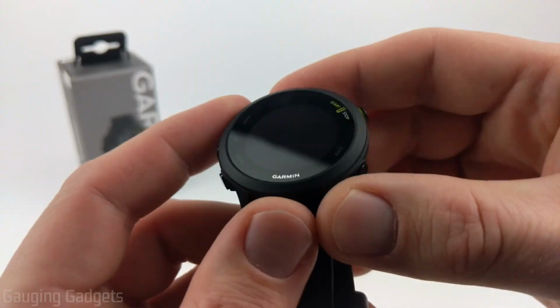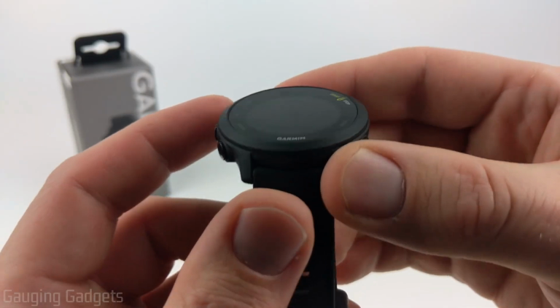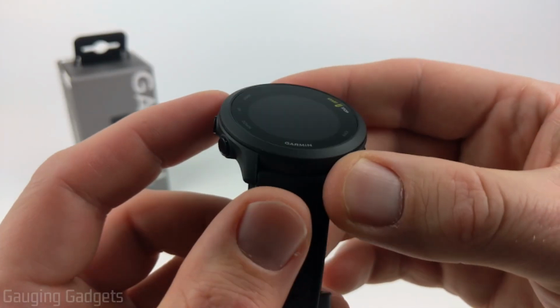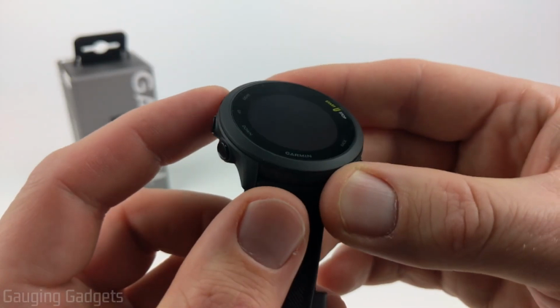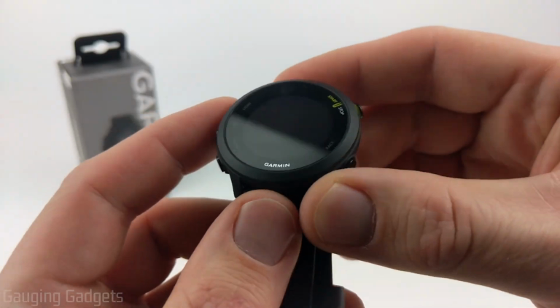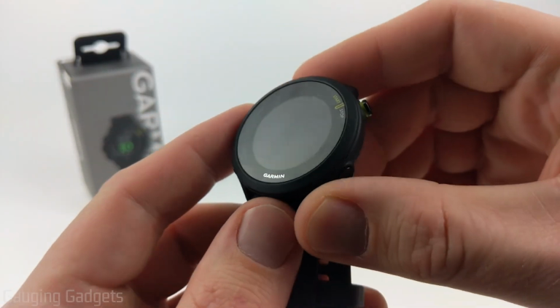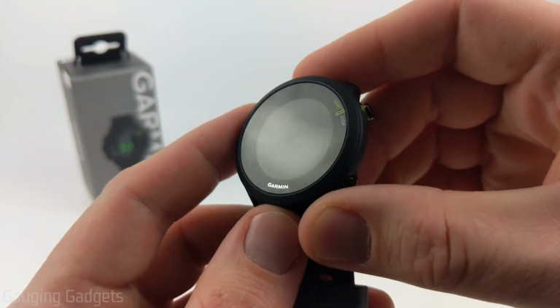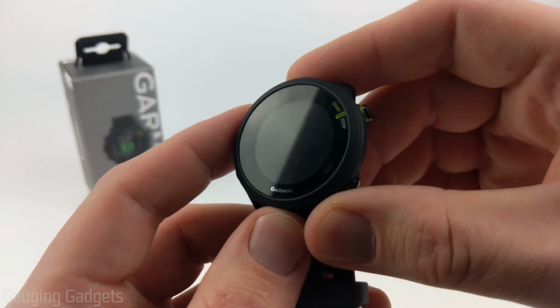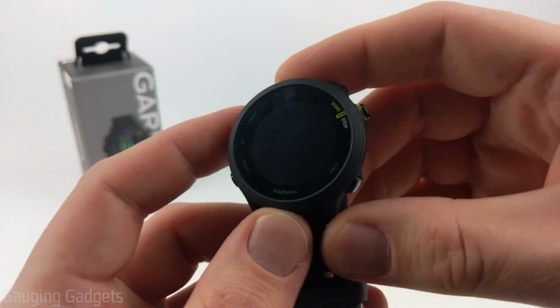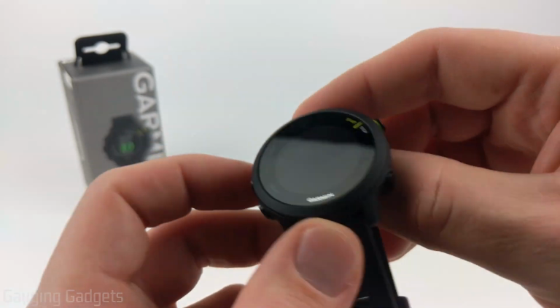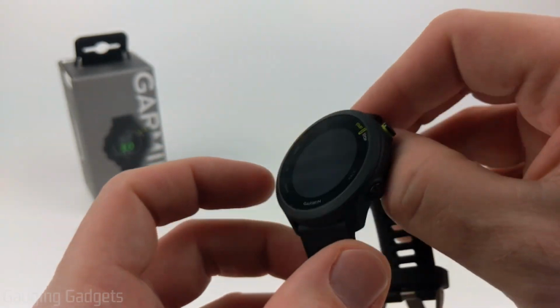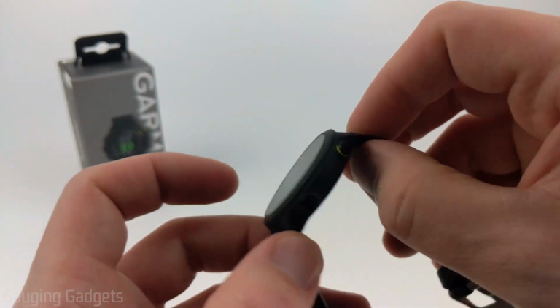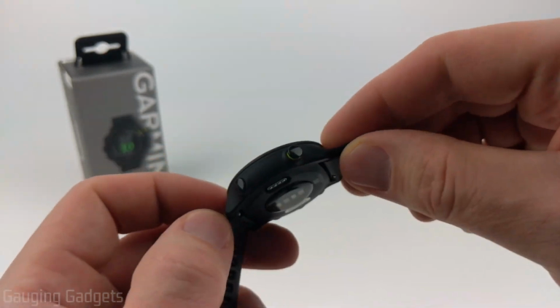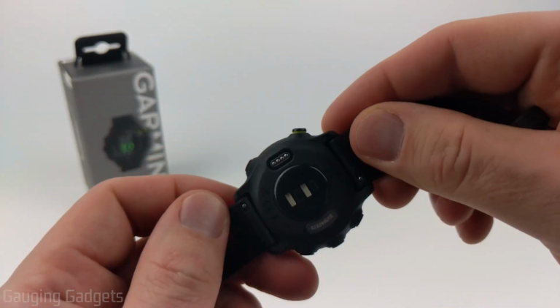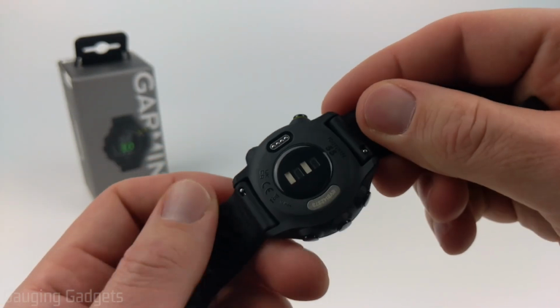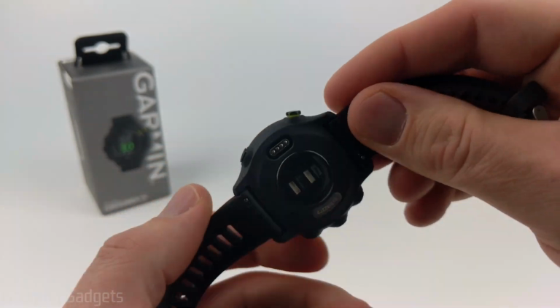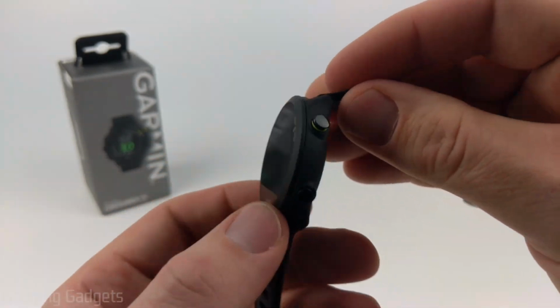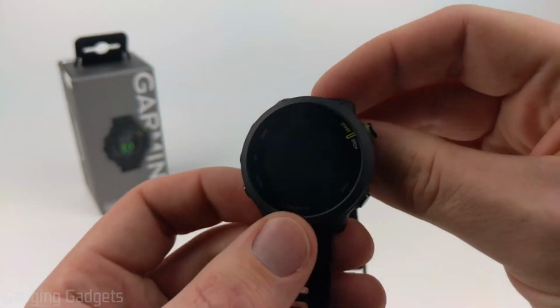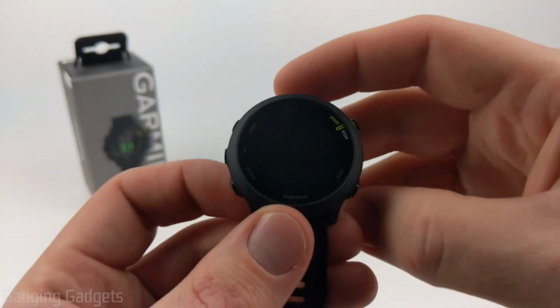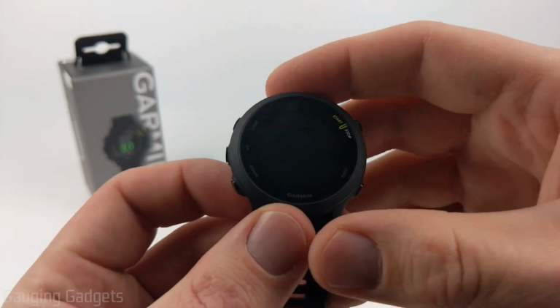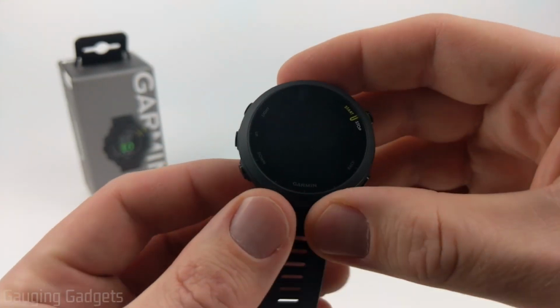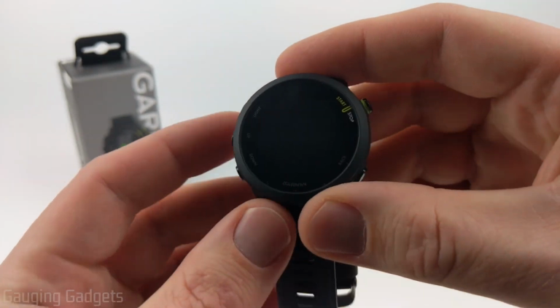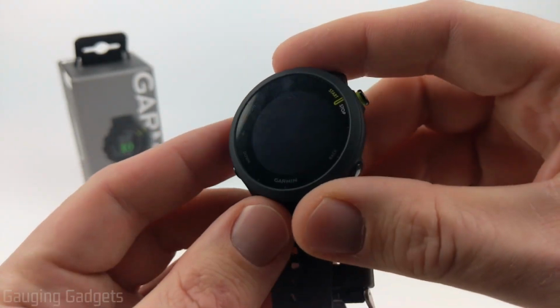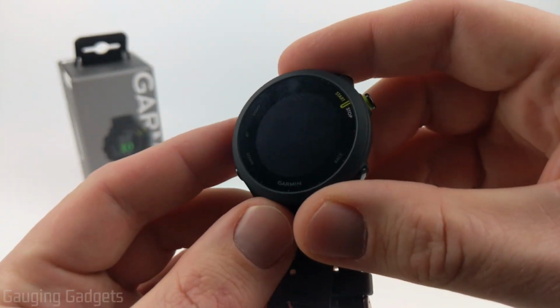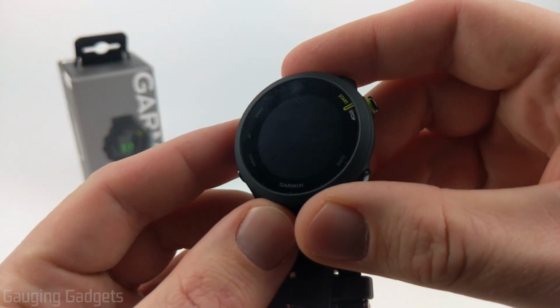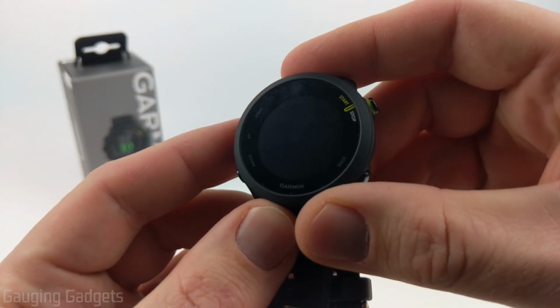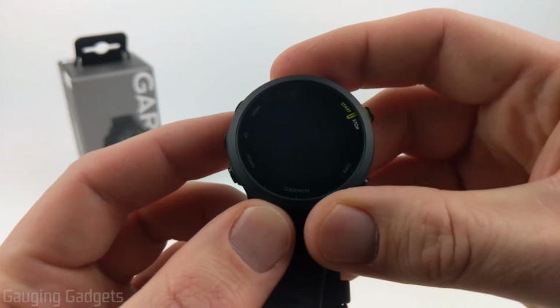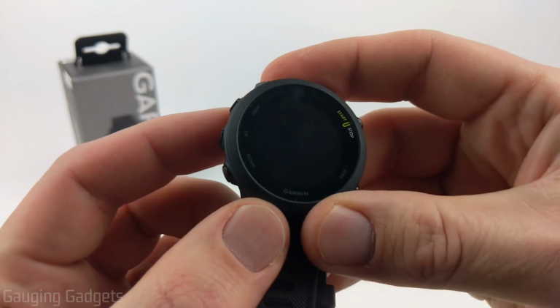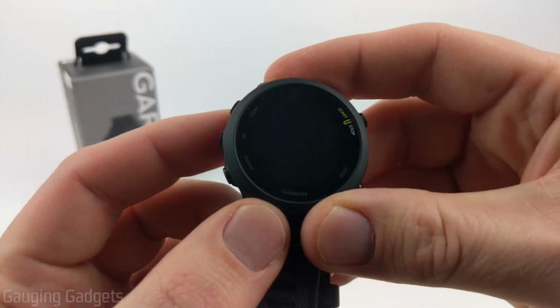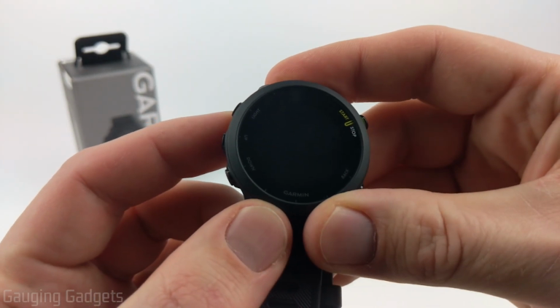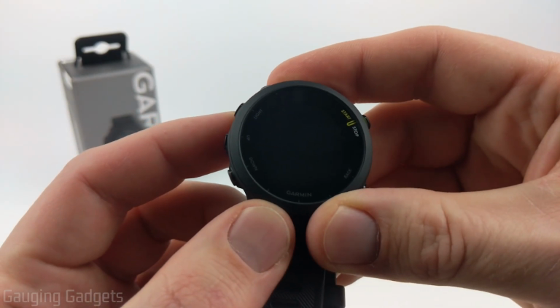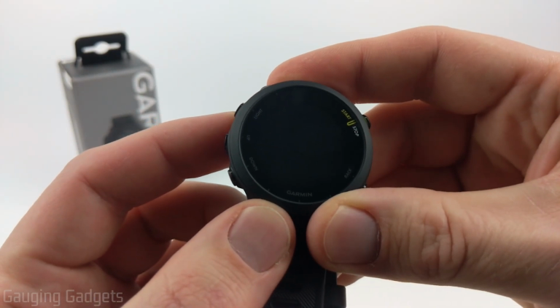So if you just bought a Forerunner 55 or someone gave you one, by the end of this video, you'll have it connected to your phone and you'll be able to start using it.